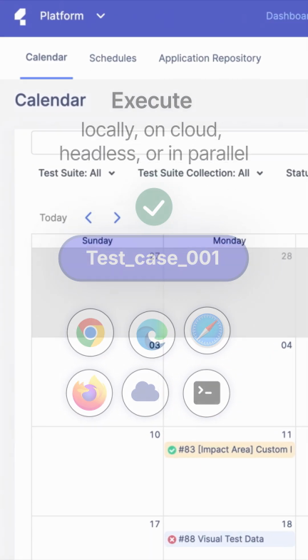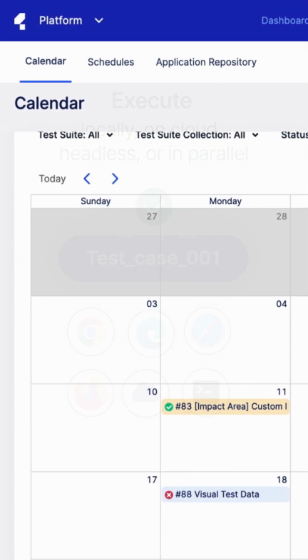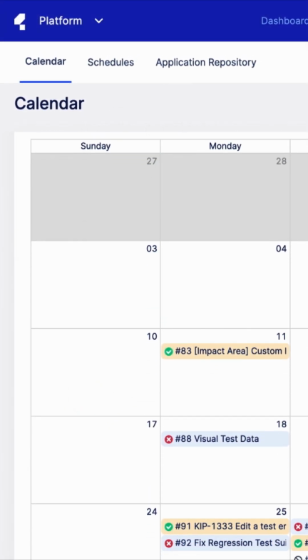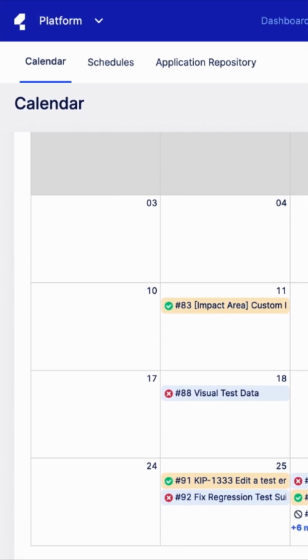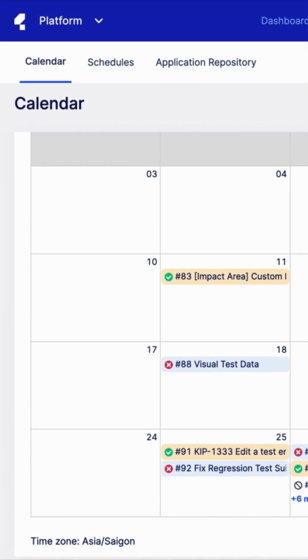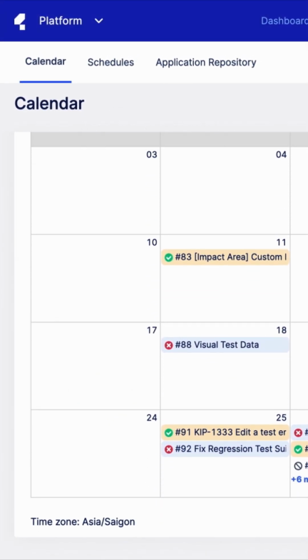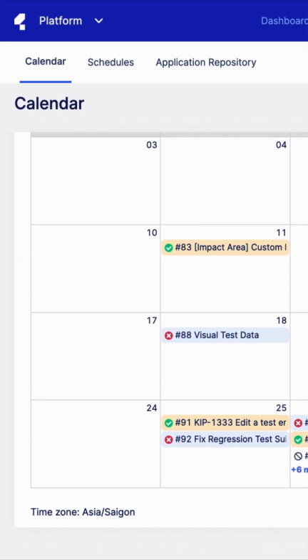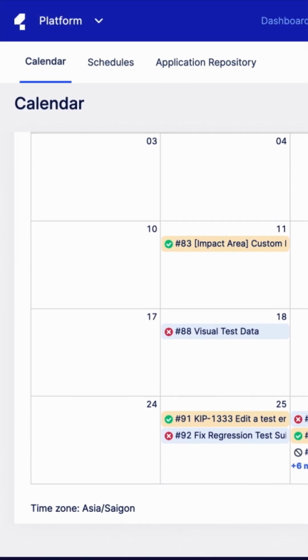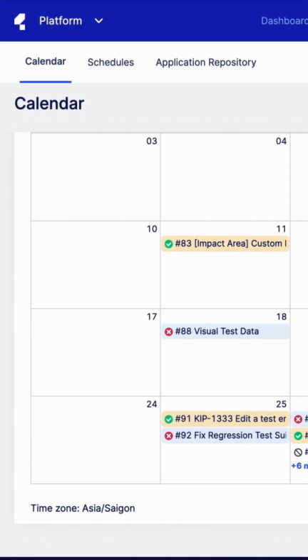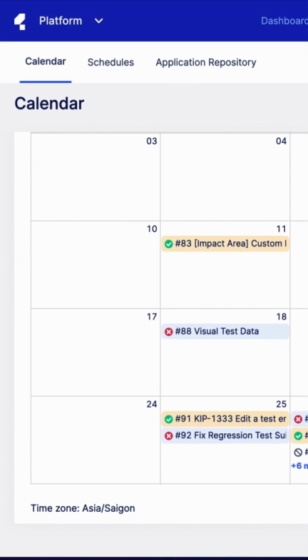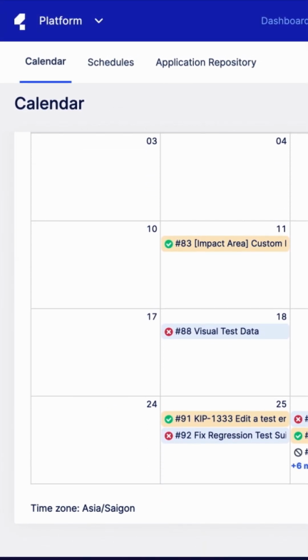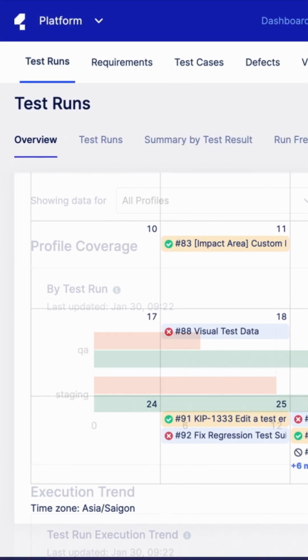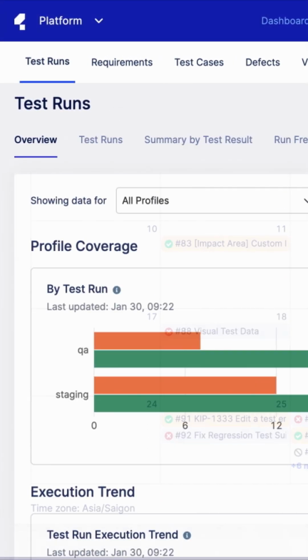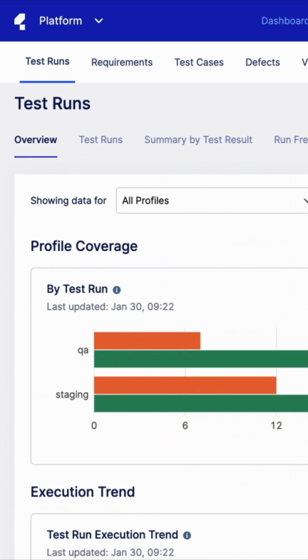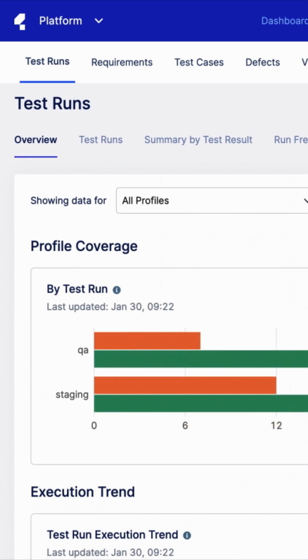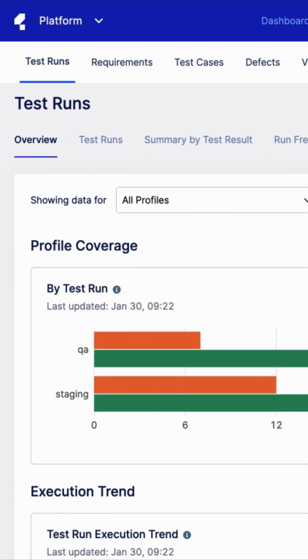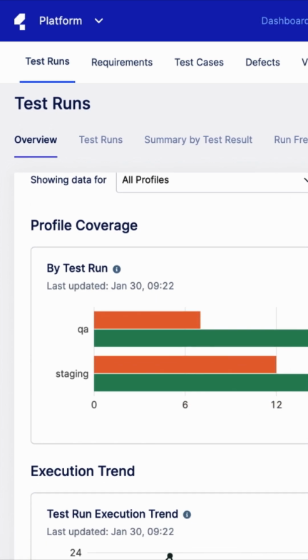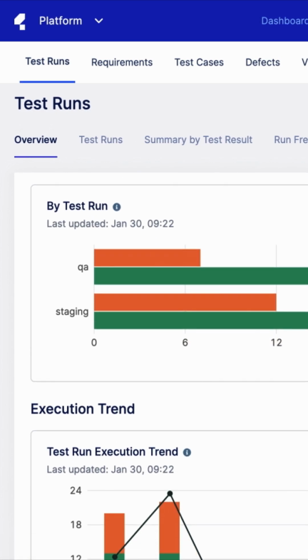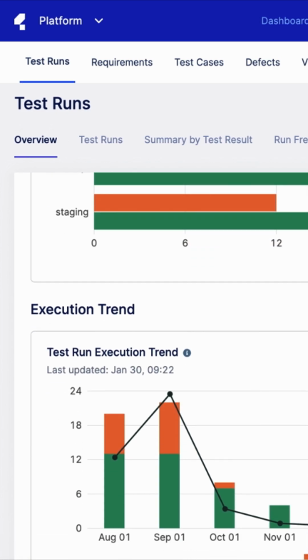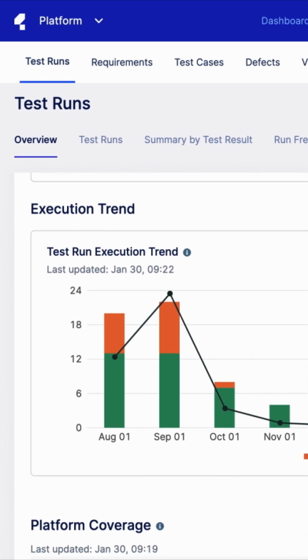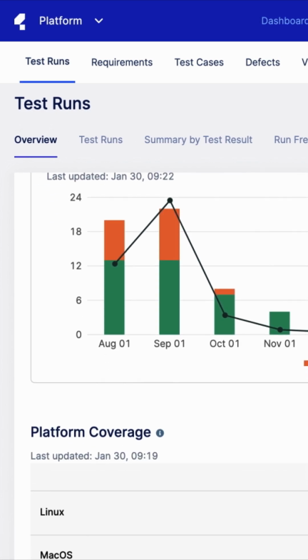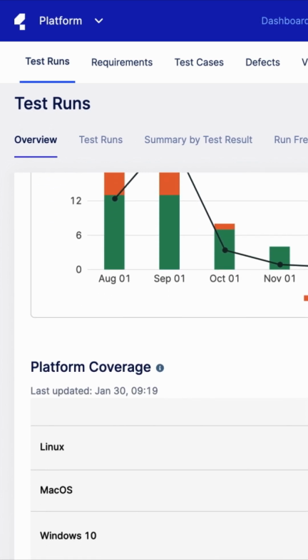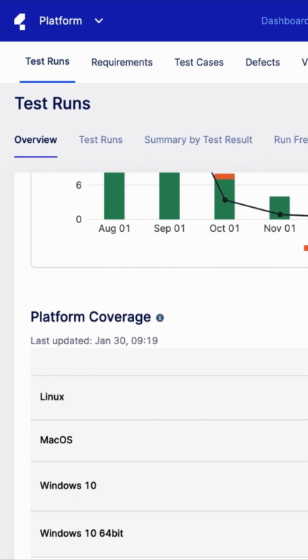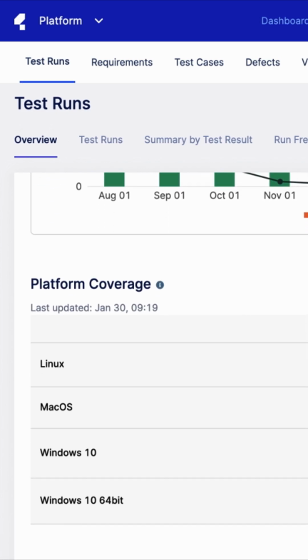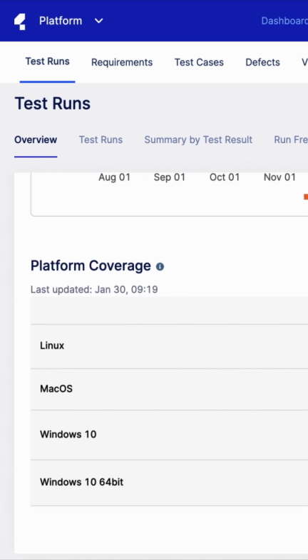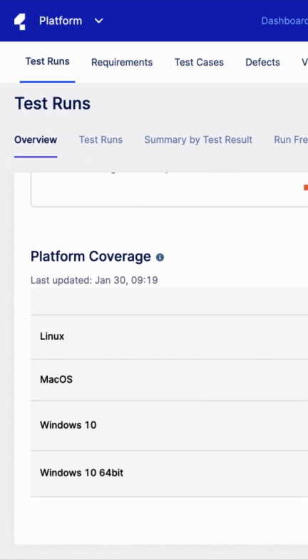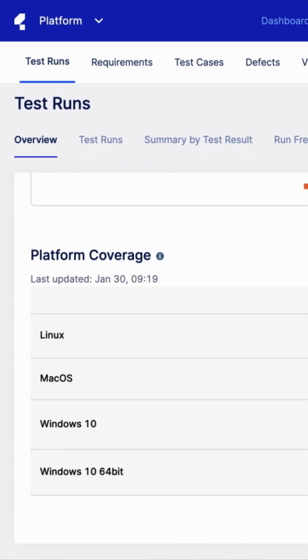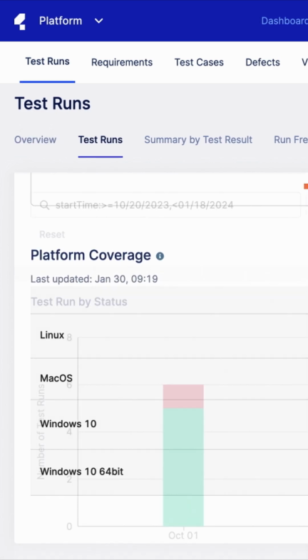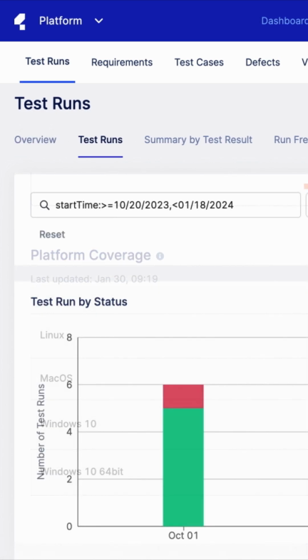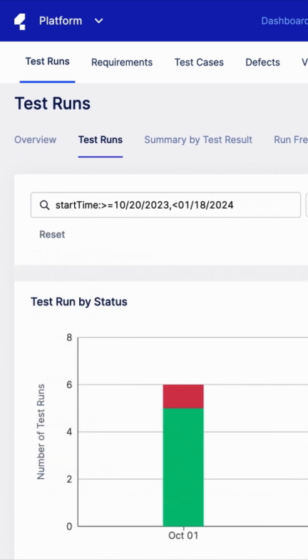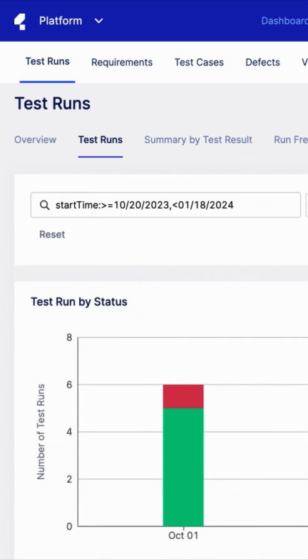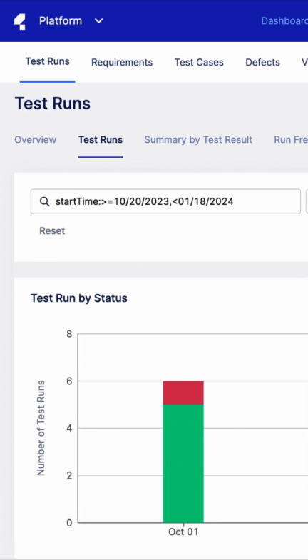All of those tests can be managed in one place. Plan, schedule, and view reports for your entire project.